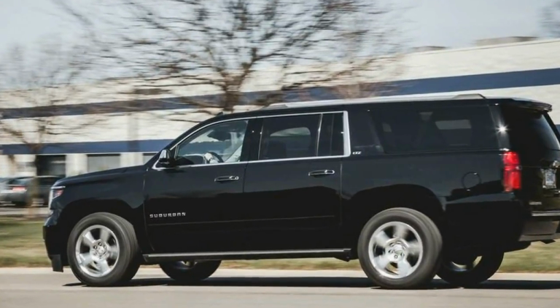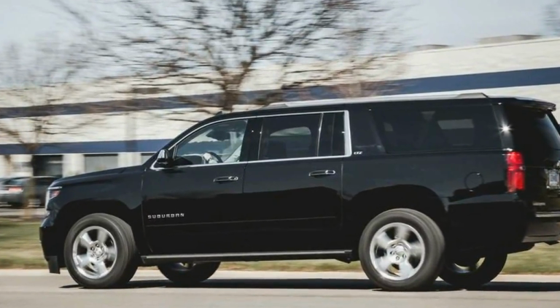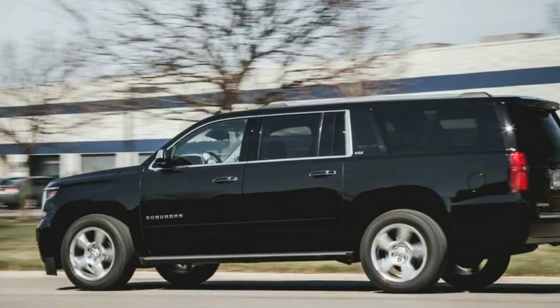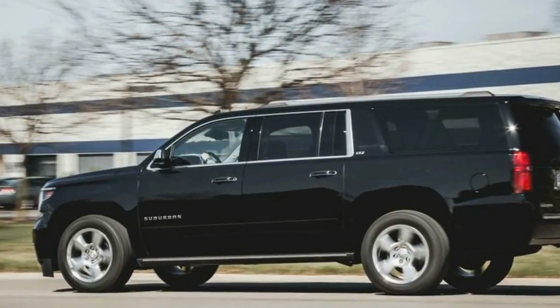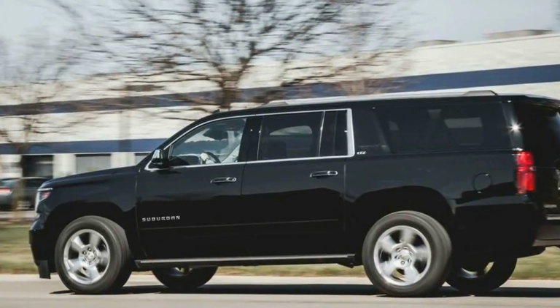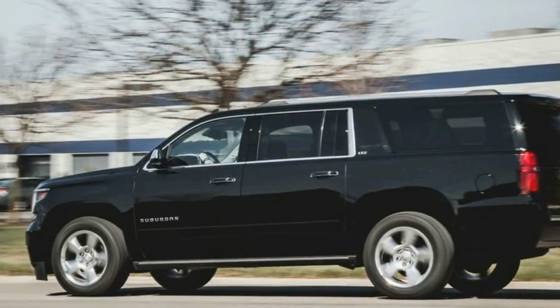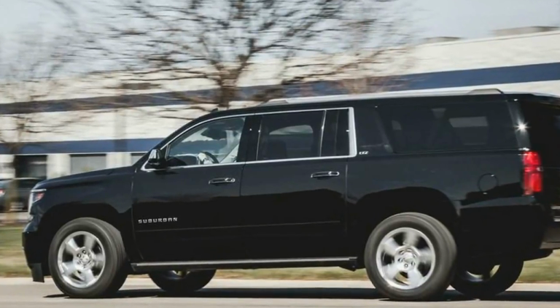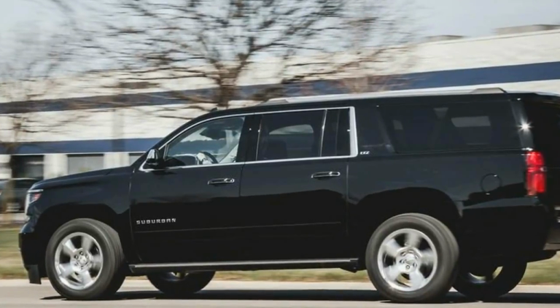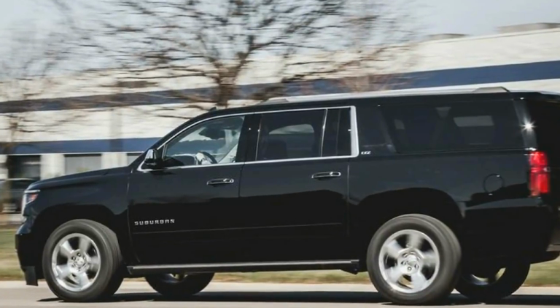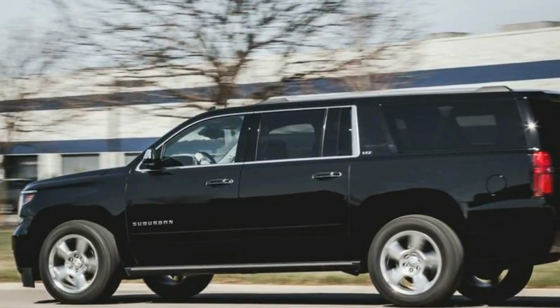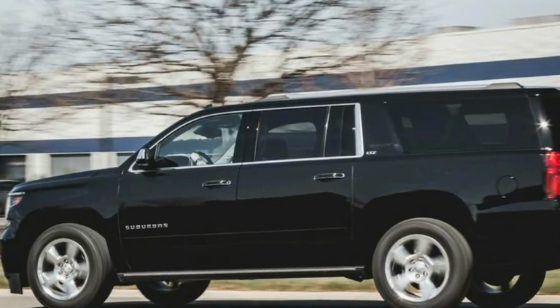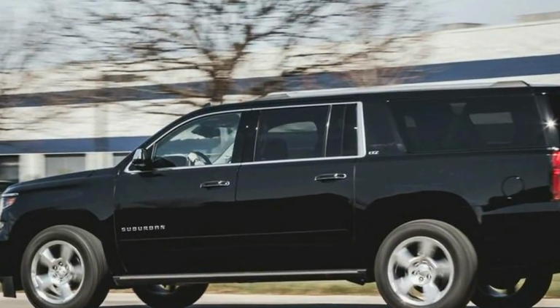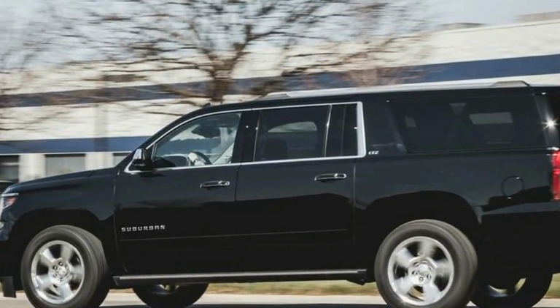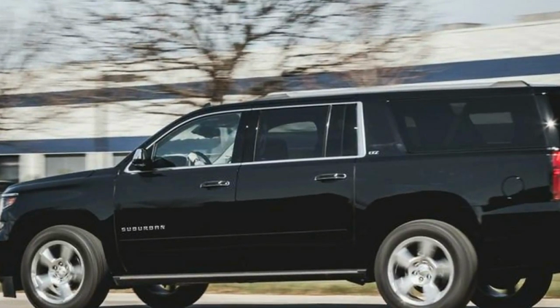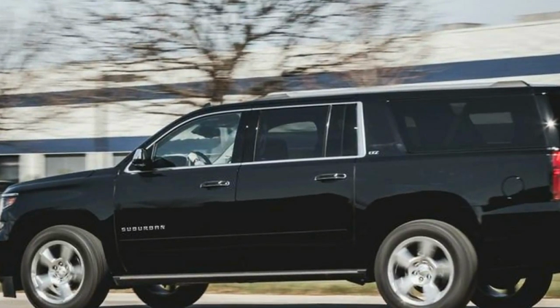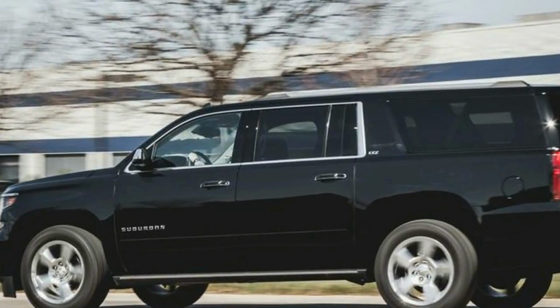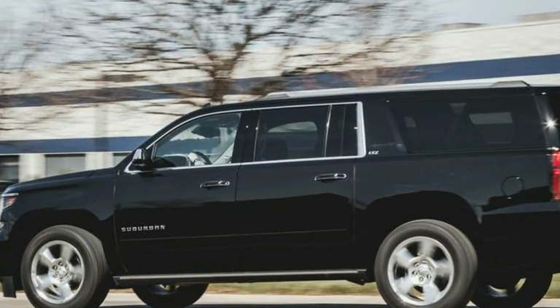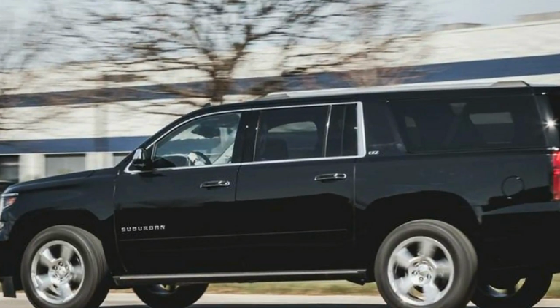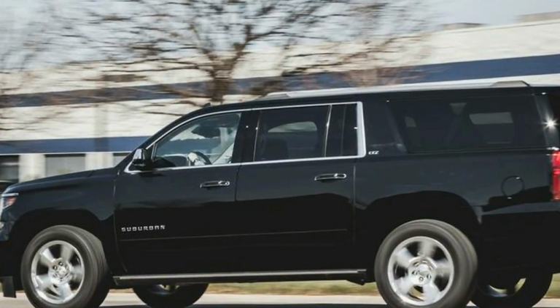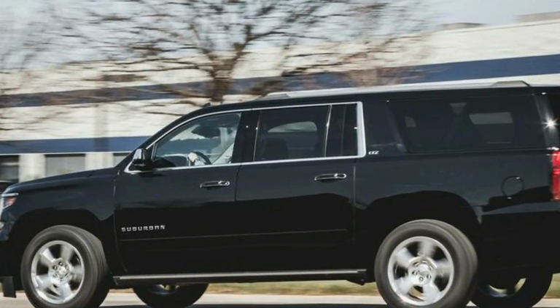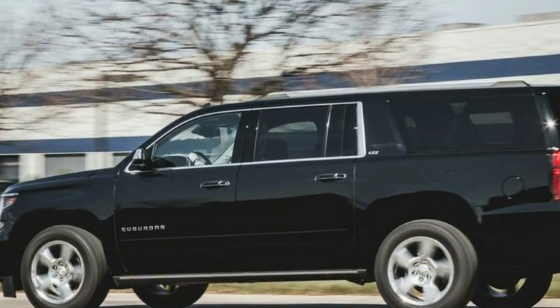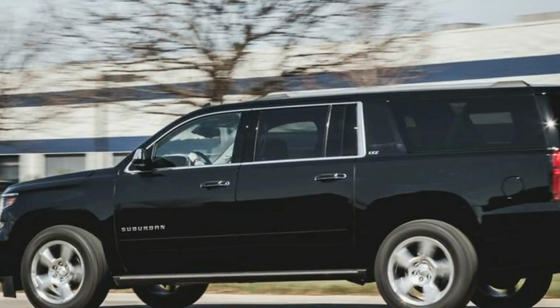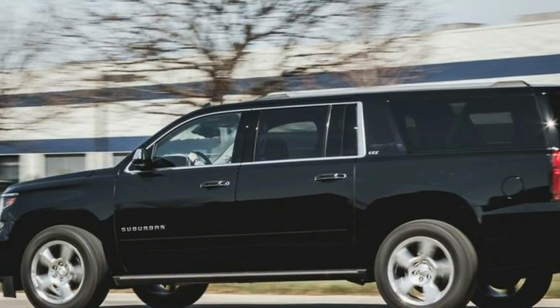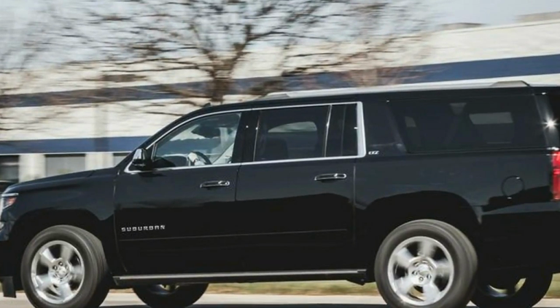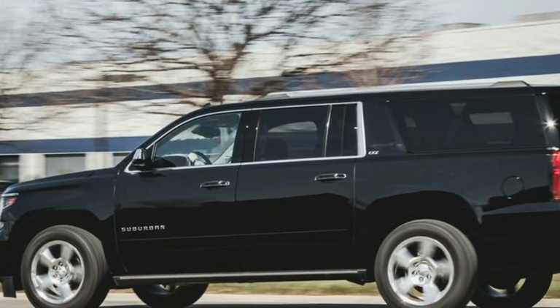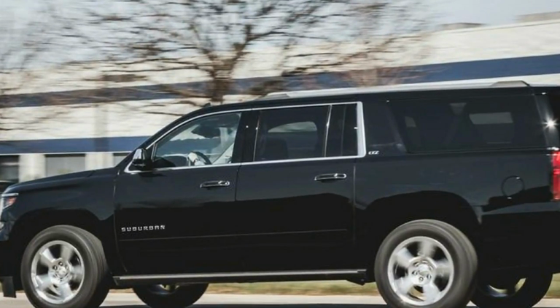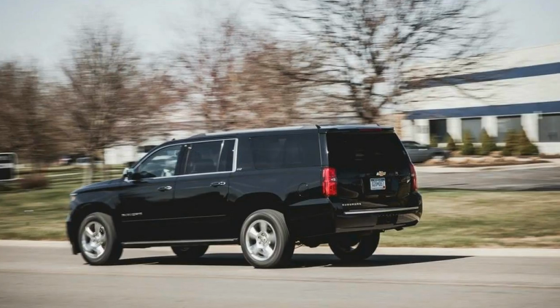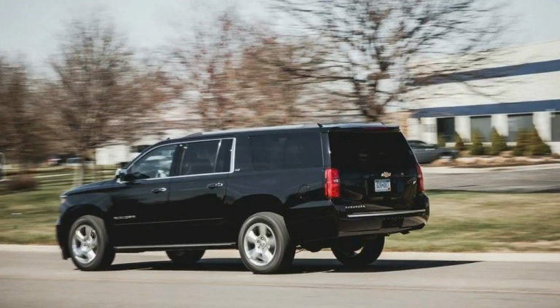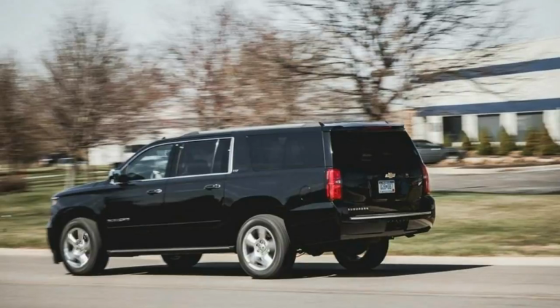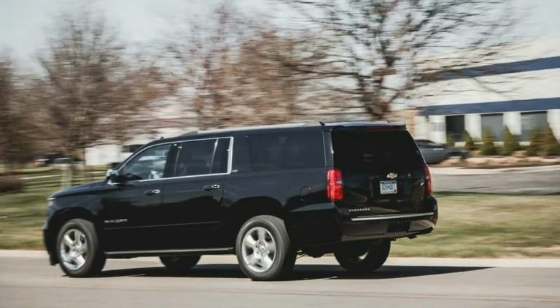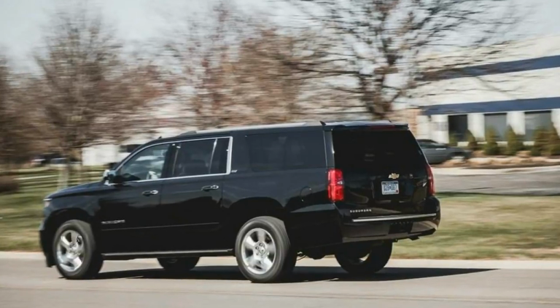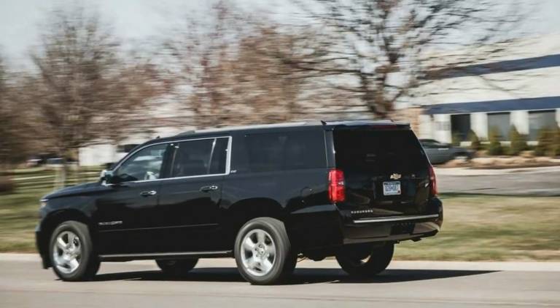Standard on 4WD Suburbans is Autotrack 4WD with a single-speed transfer case.